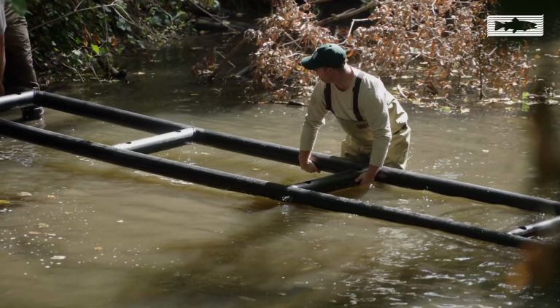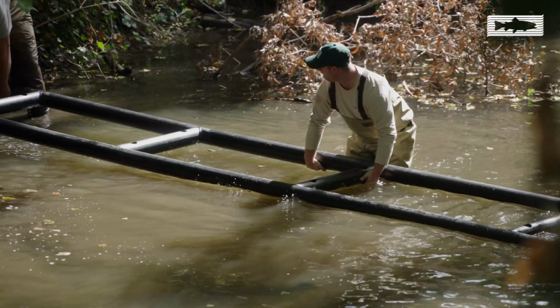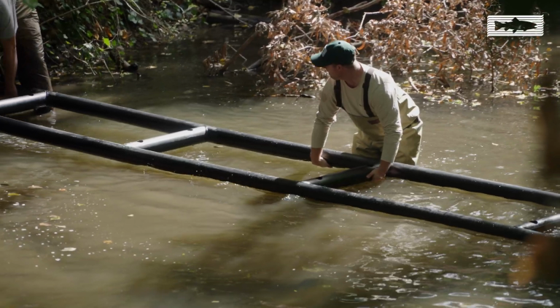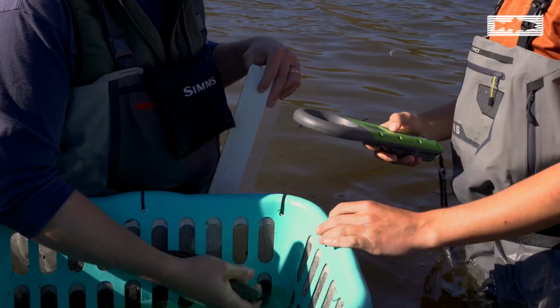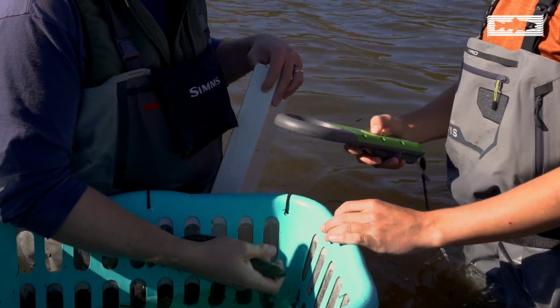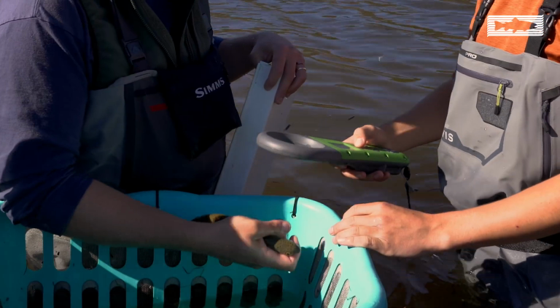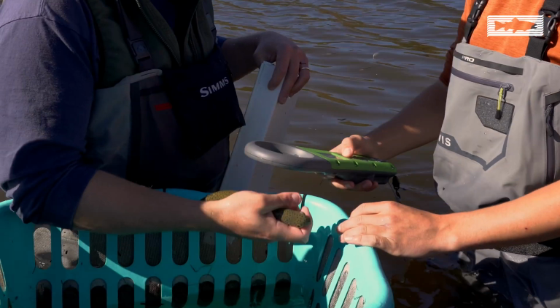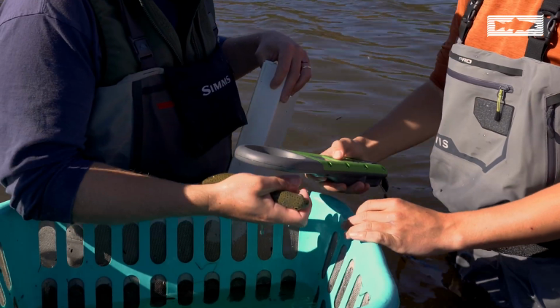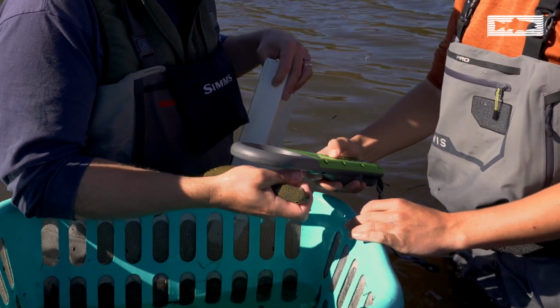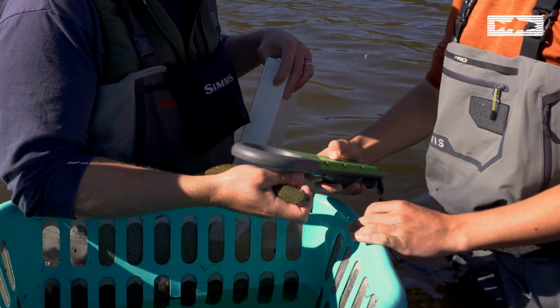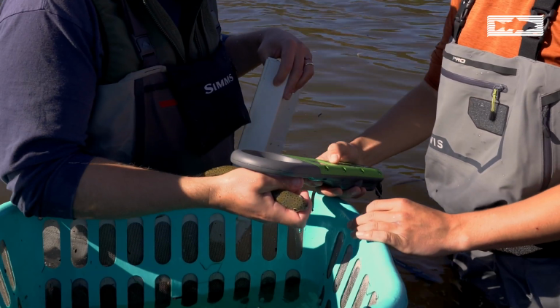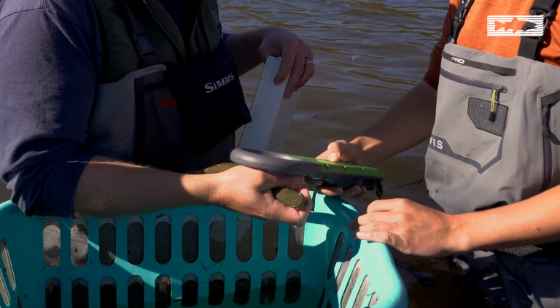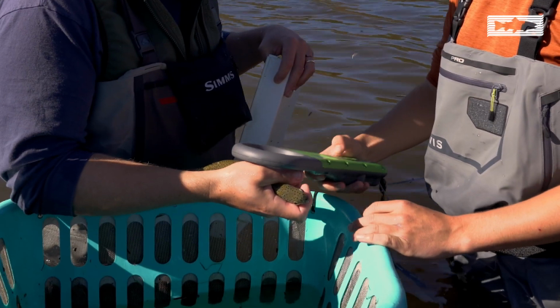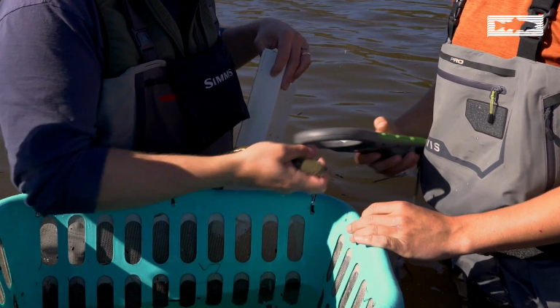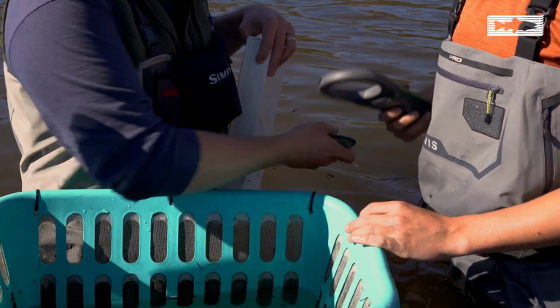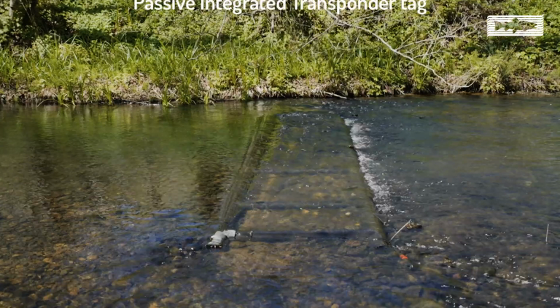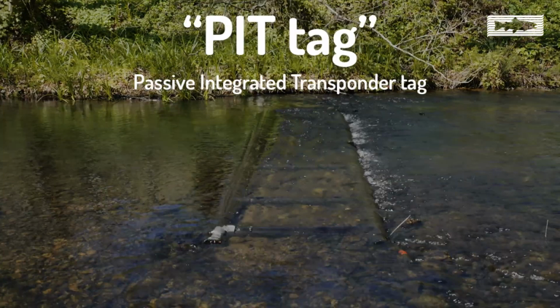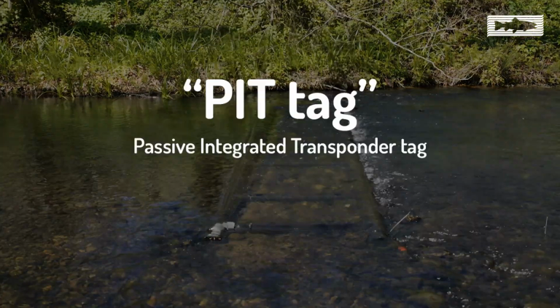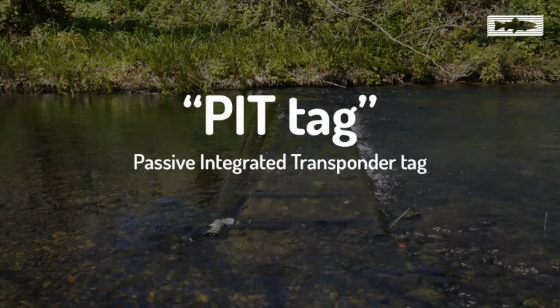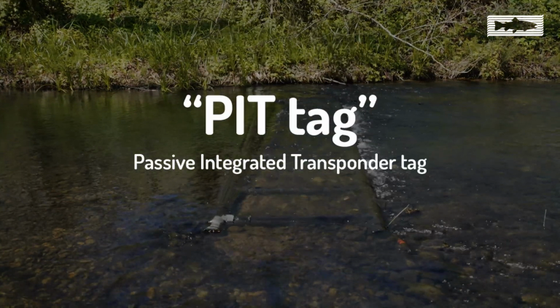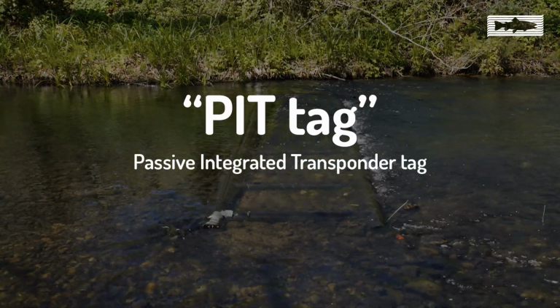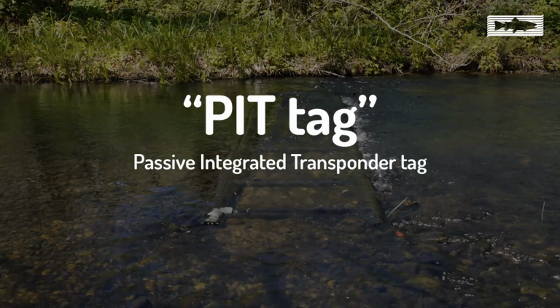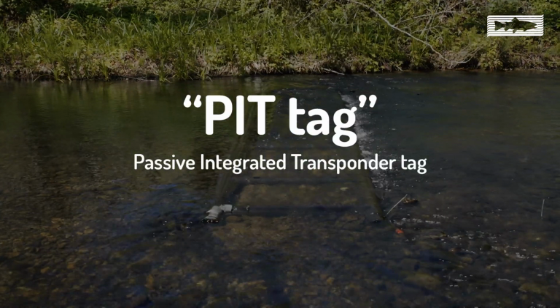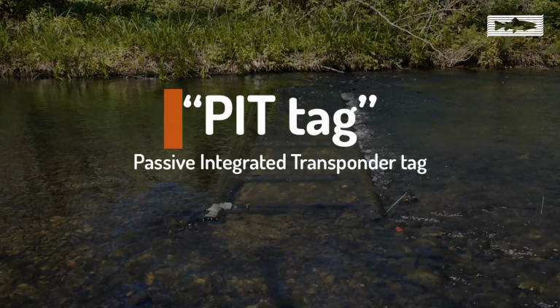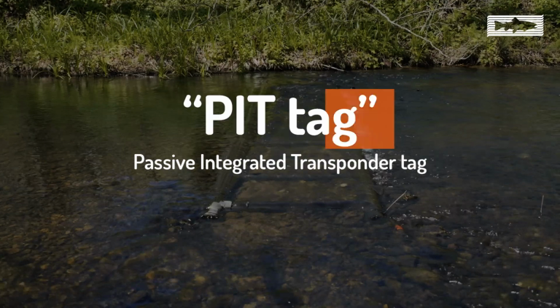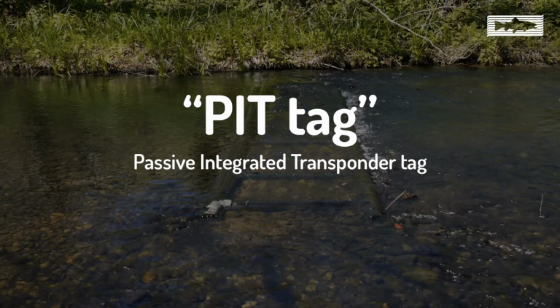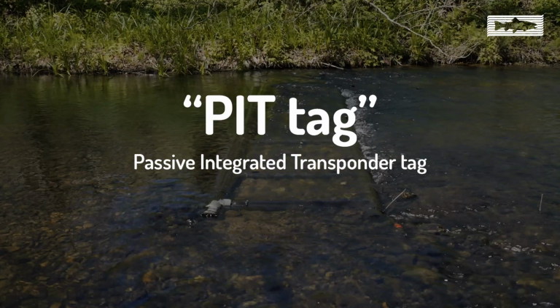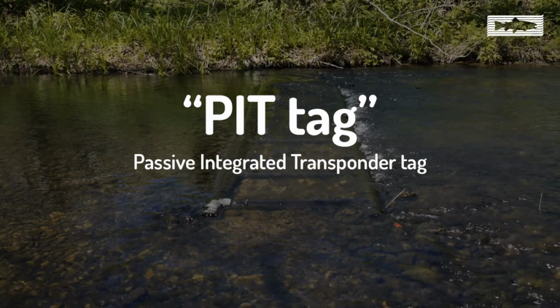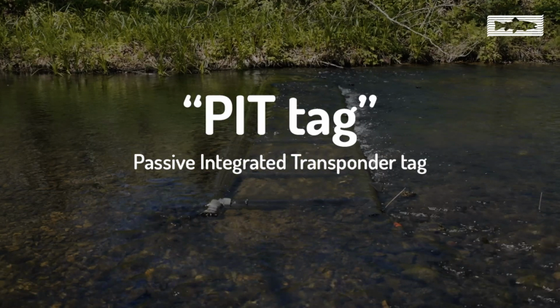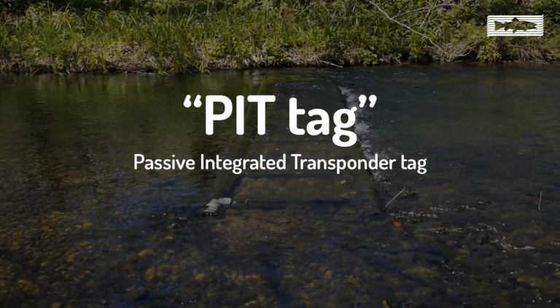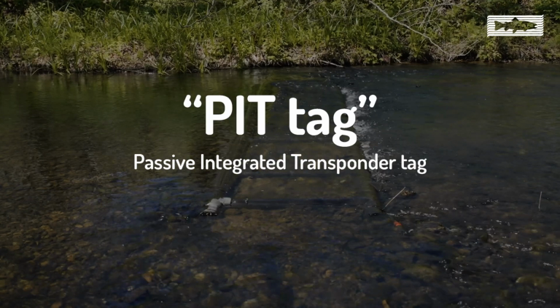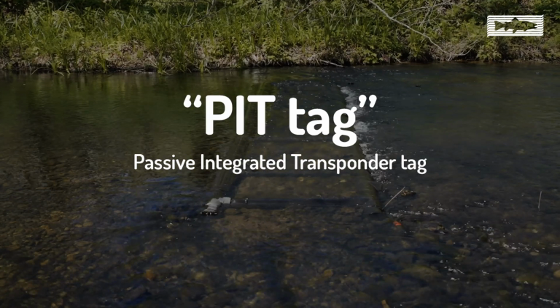In the Bay Area, we use pit tags, just like the ones vets implant in your cat, to track fish when they swim over detection arrays.